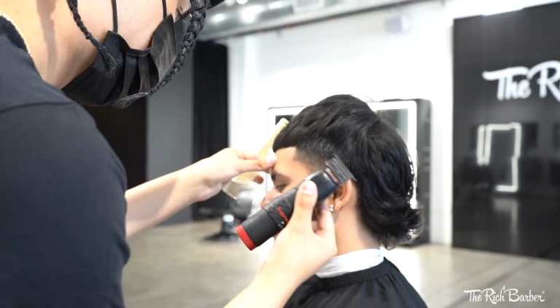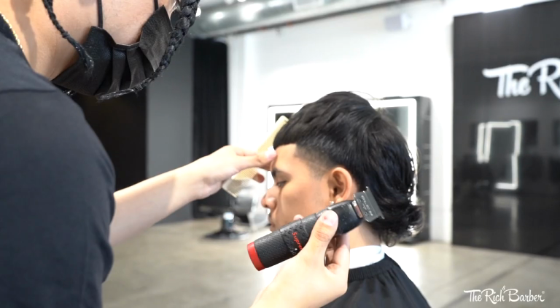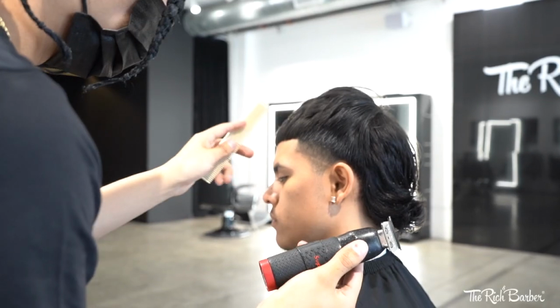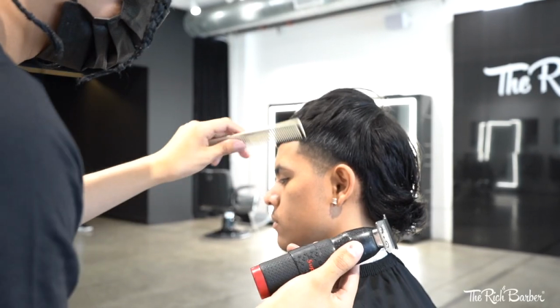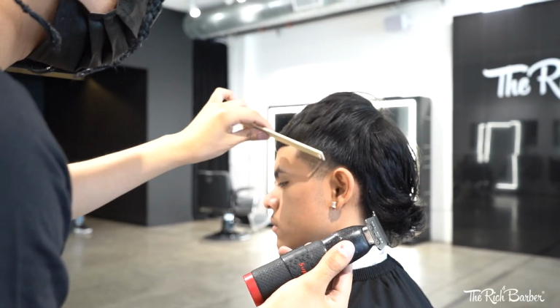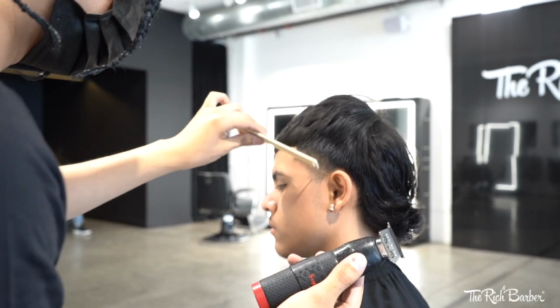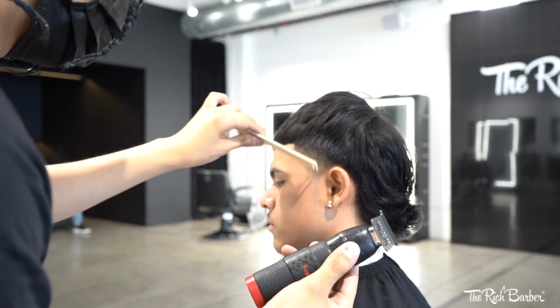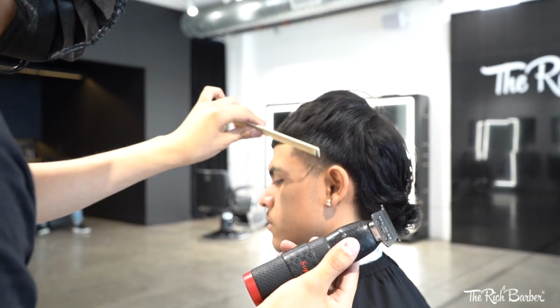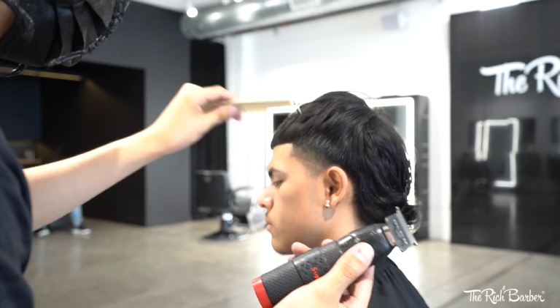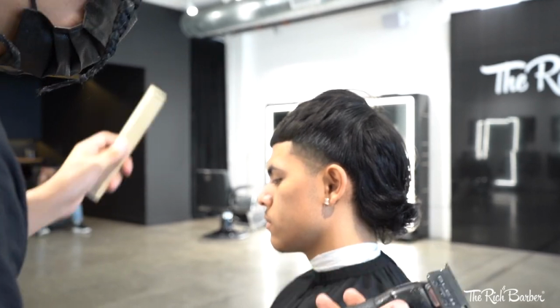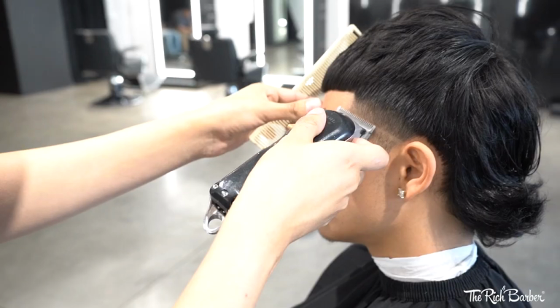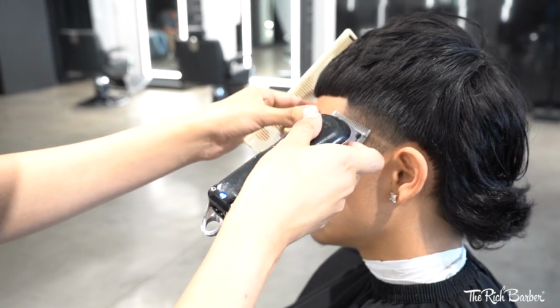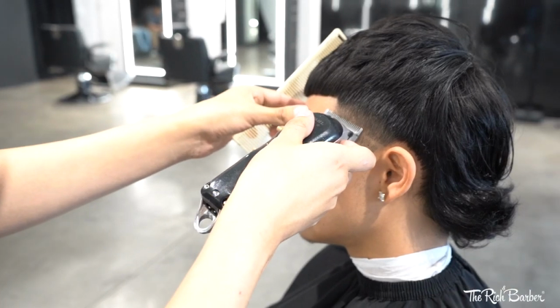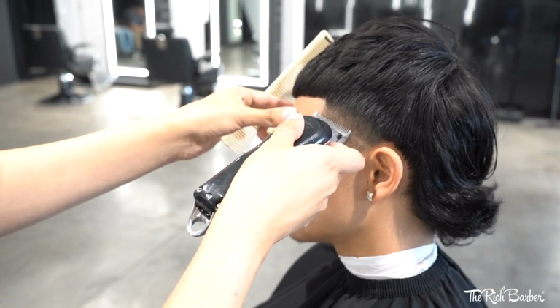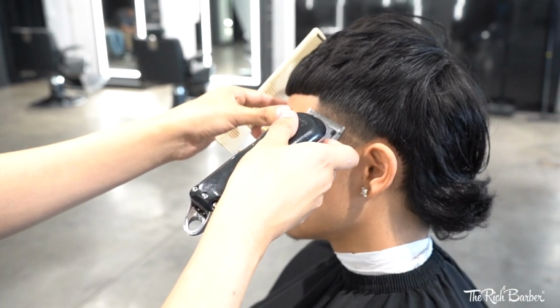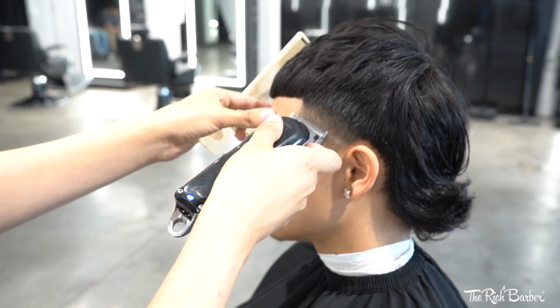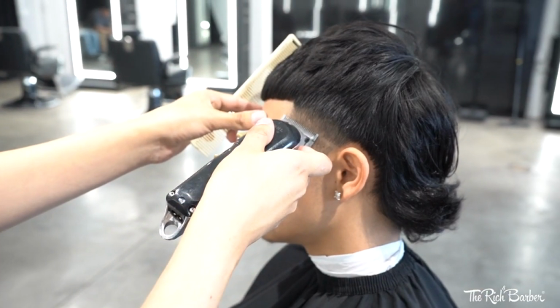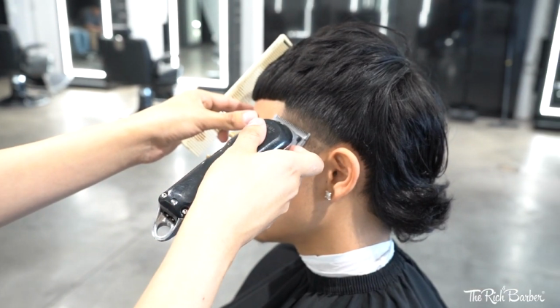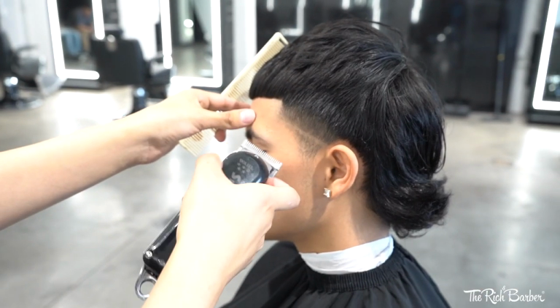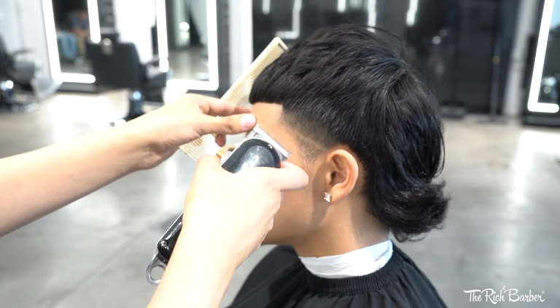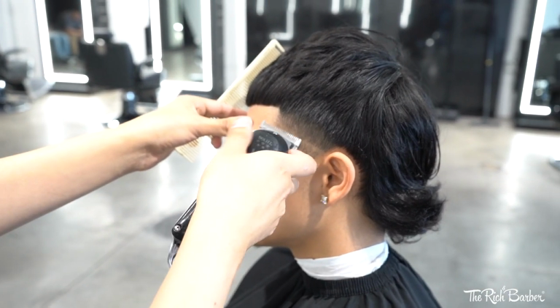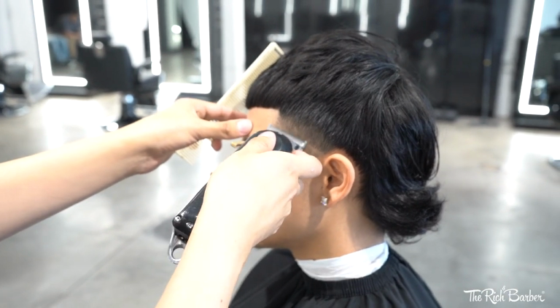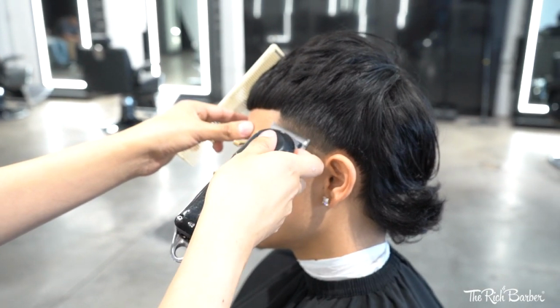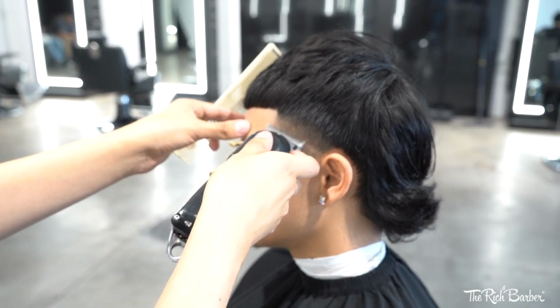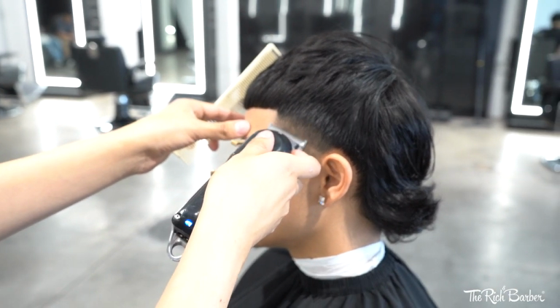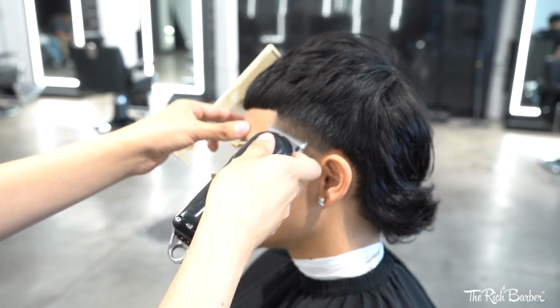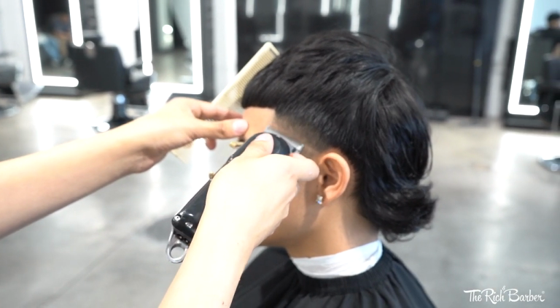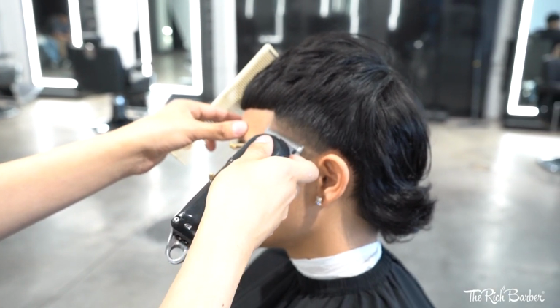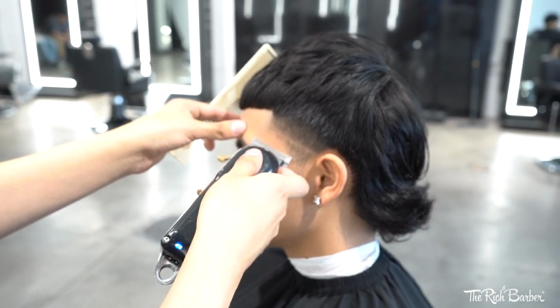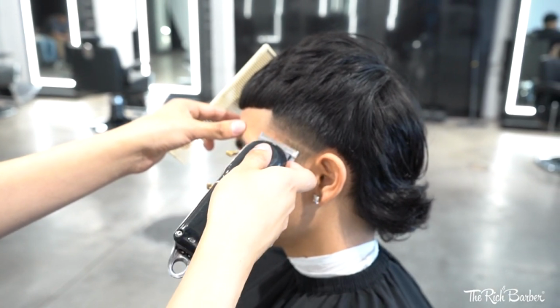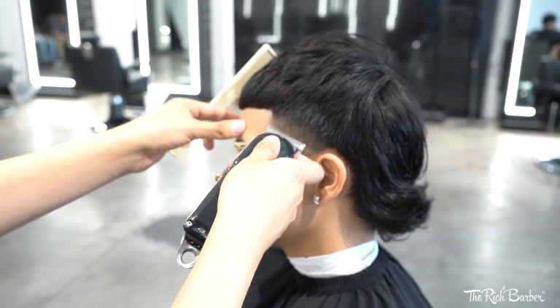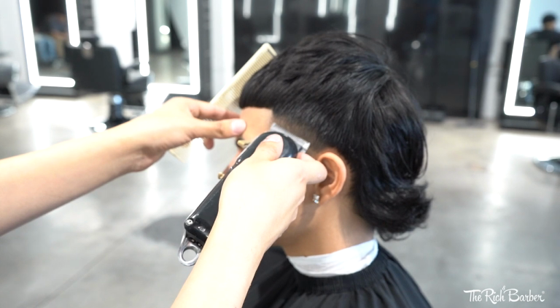Now let's get into this fresh taper. I'm starting off with the lever closed, making sure my lining is precise for my first guideline.